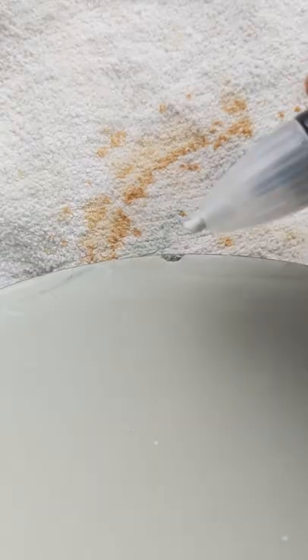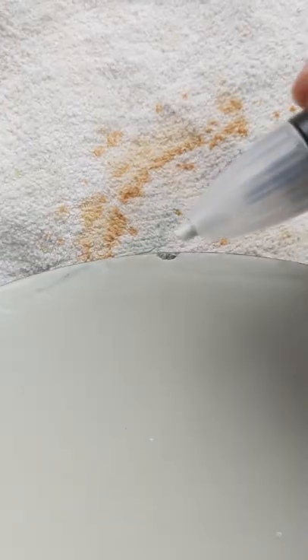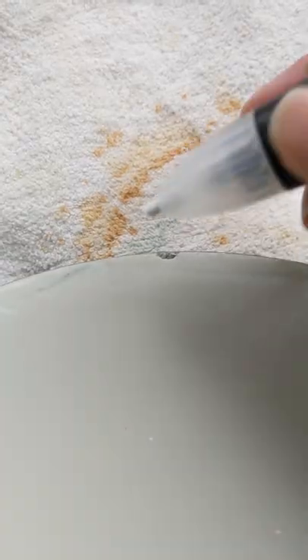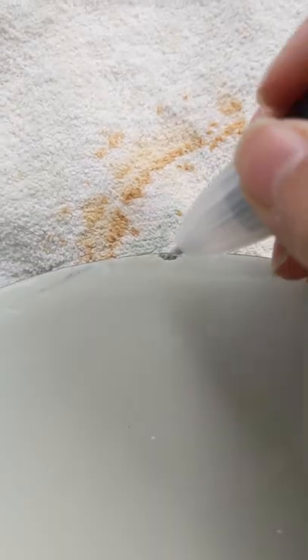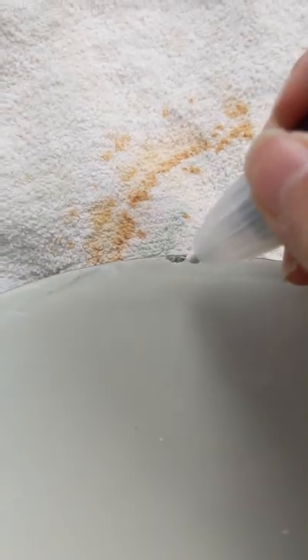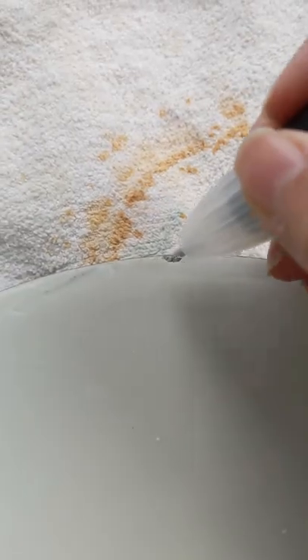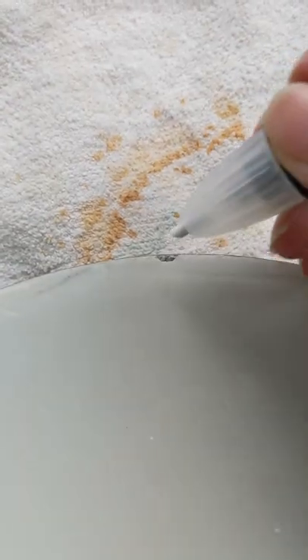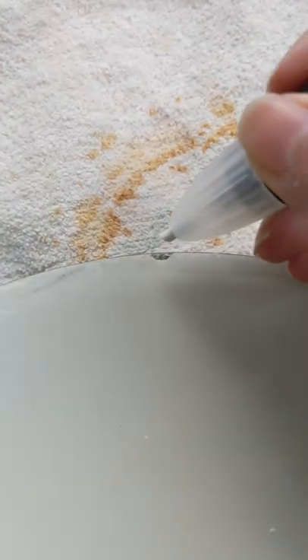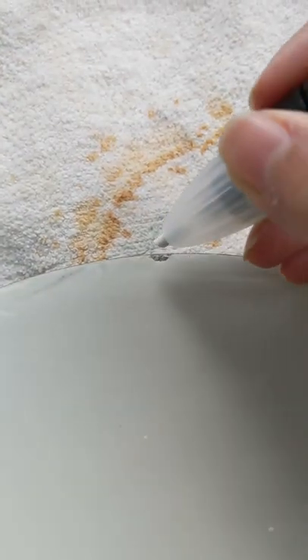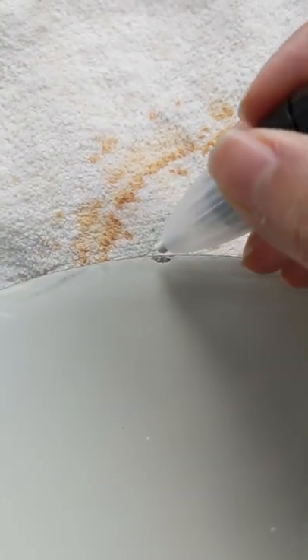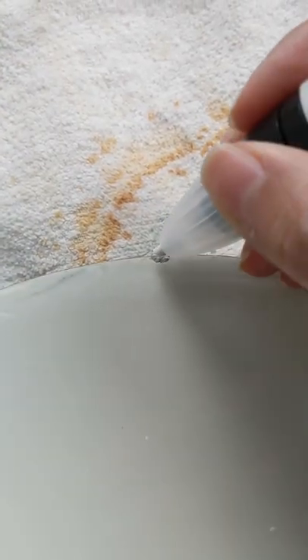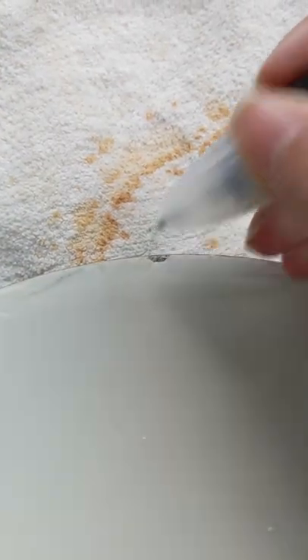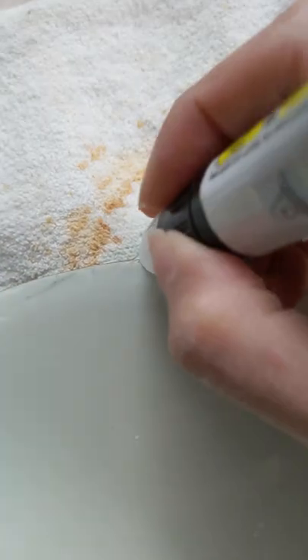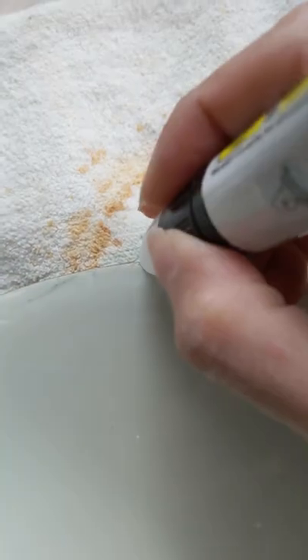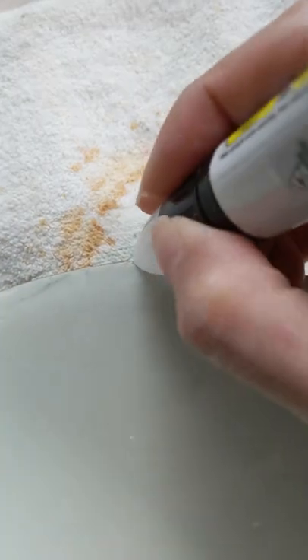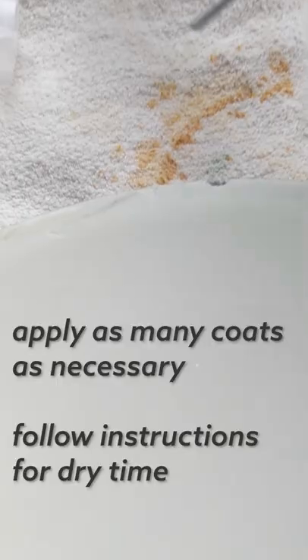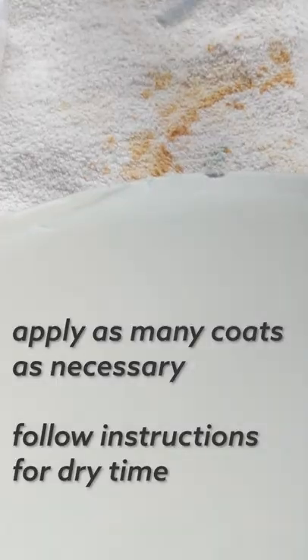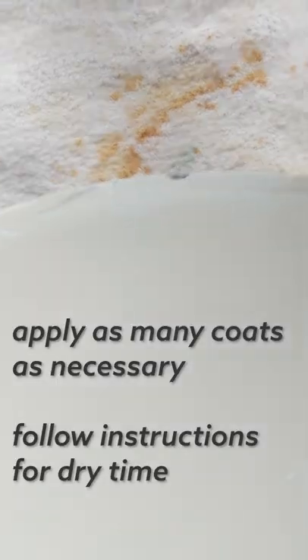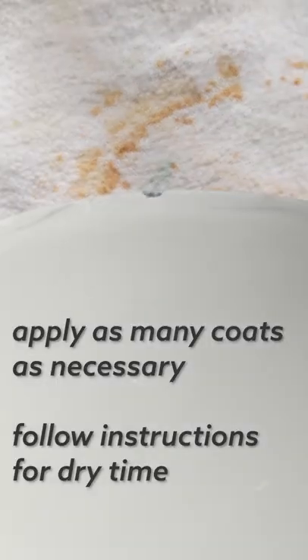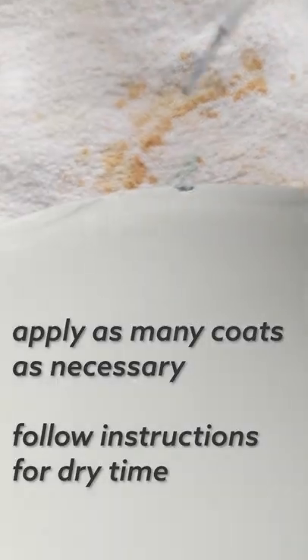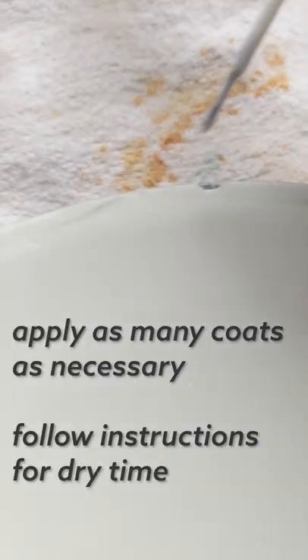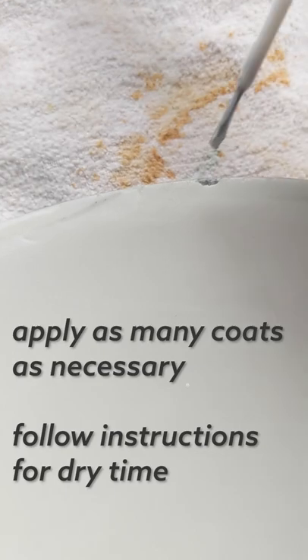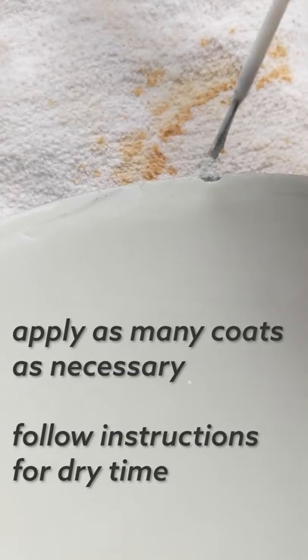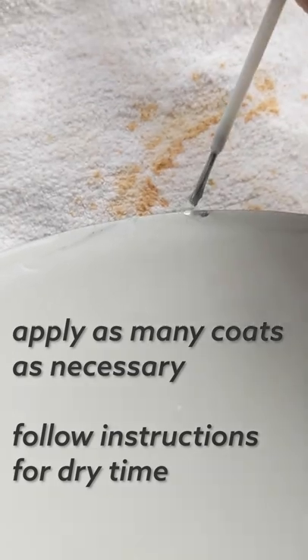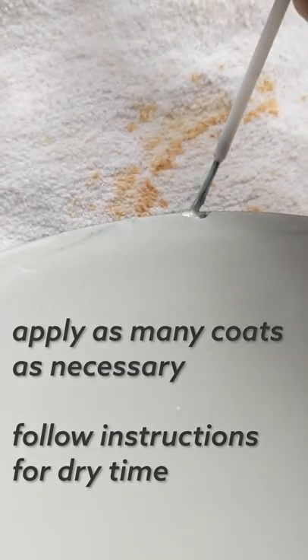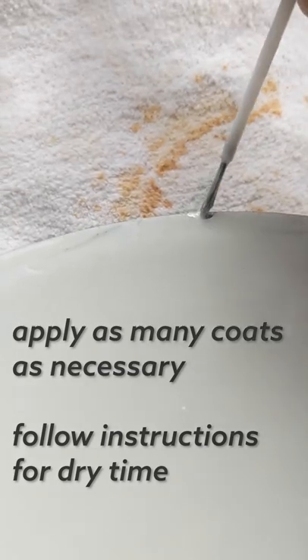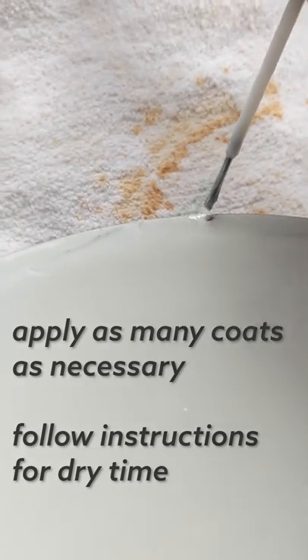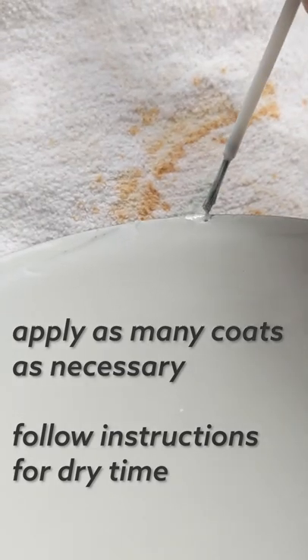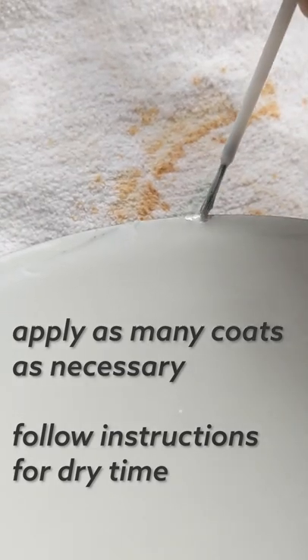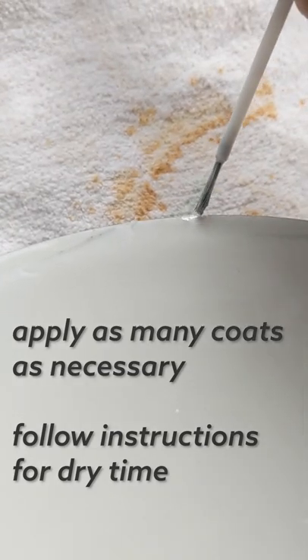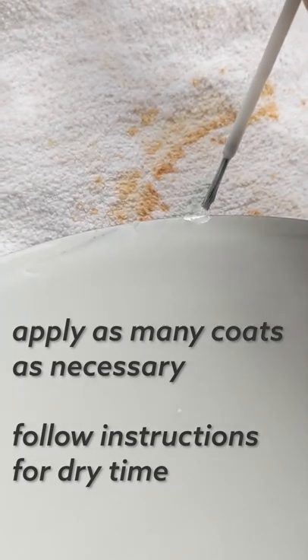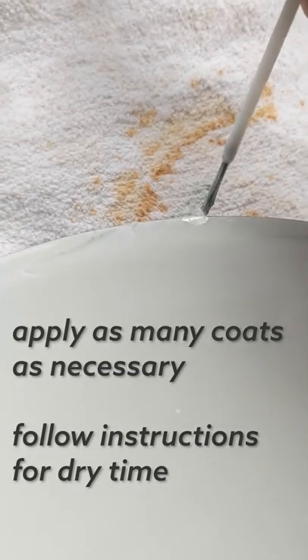Sand down the little edge so that the paint can adhere better, and then apply your paint. Wow, that's a really great color match.